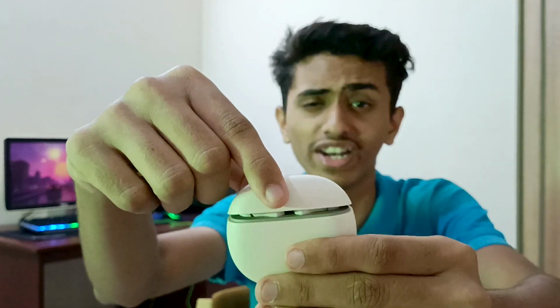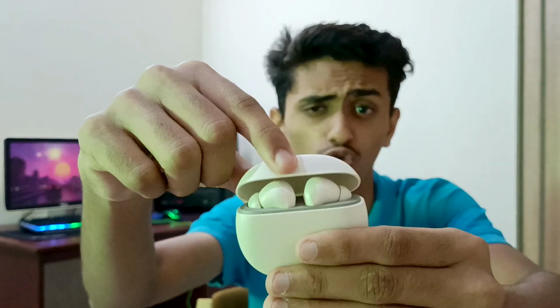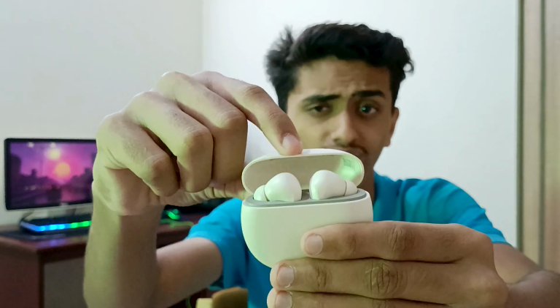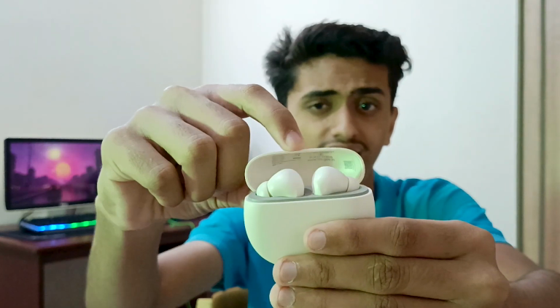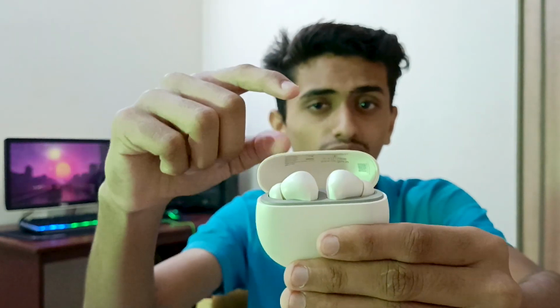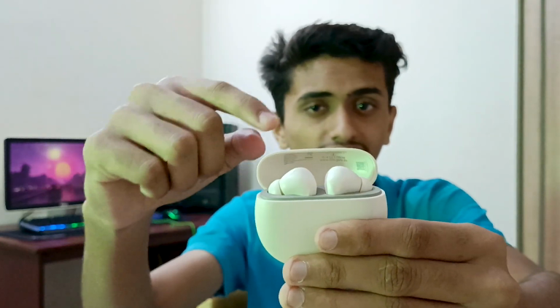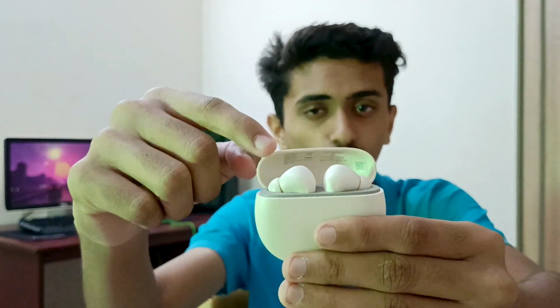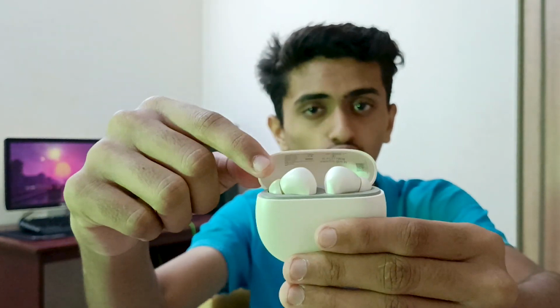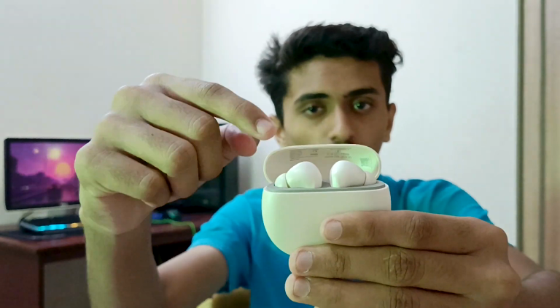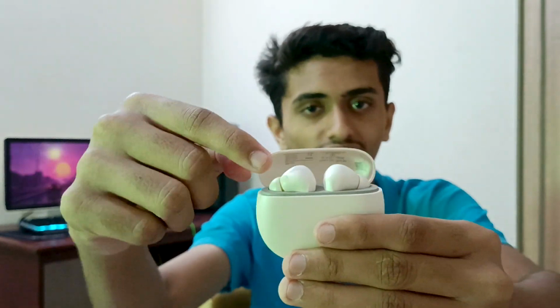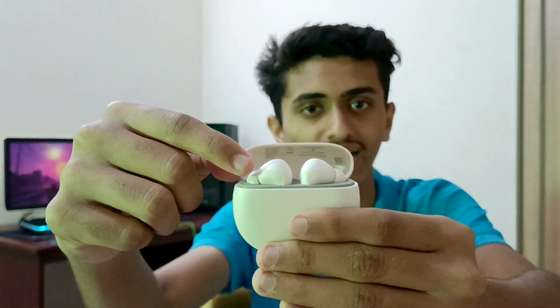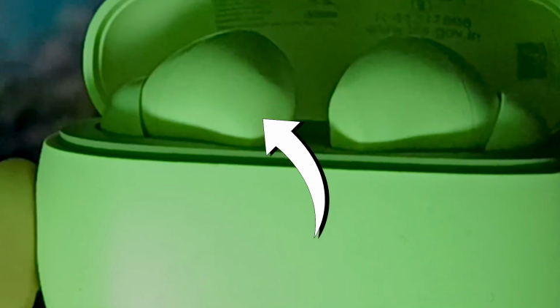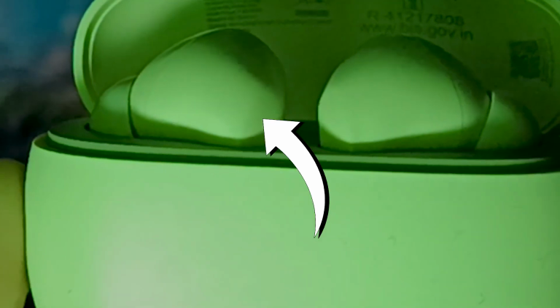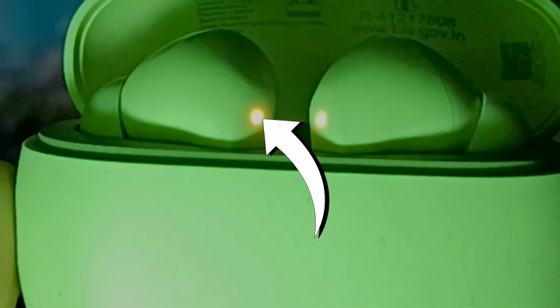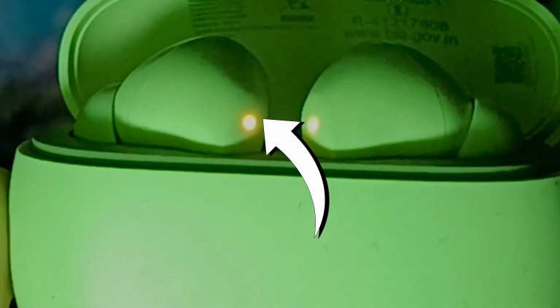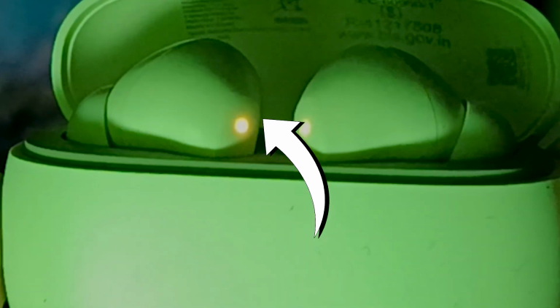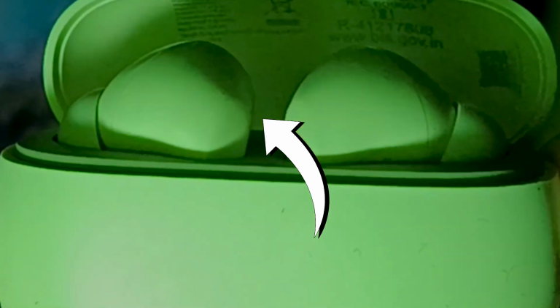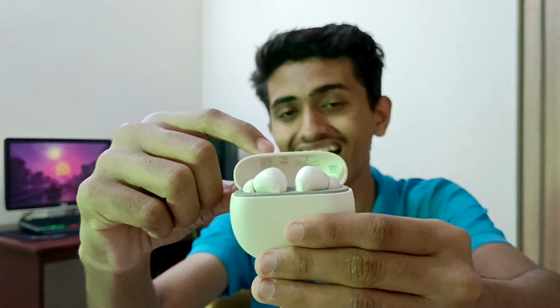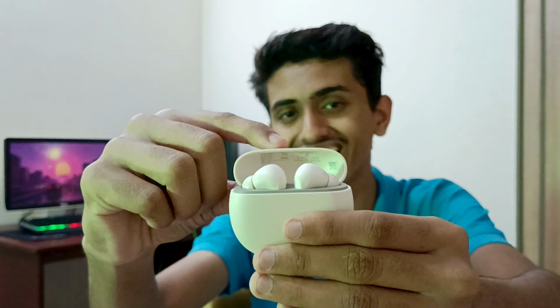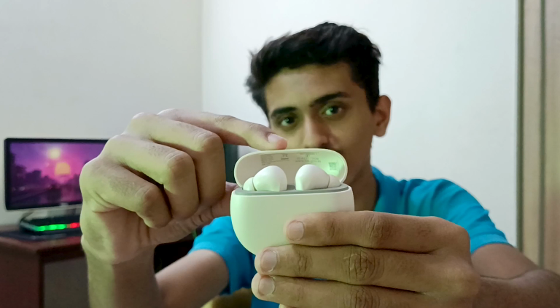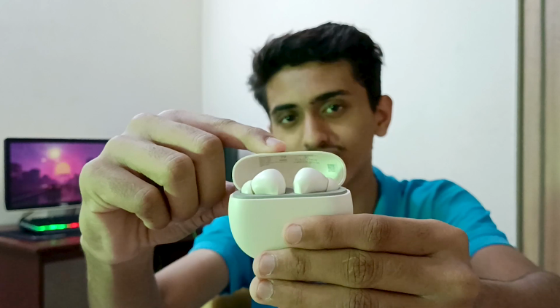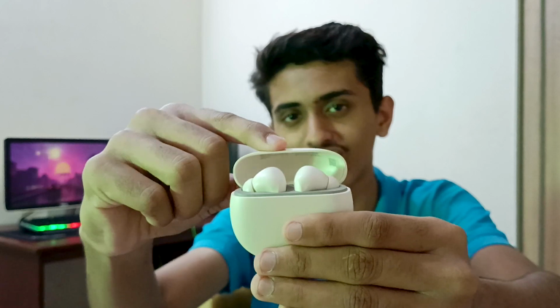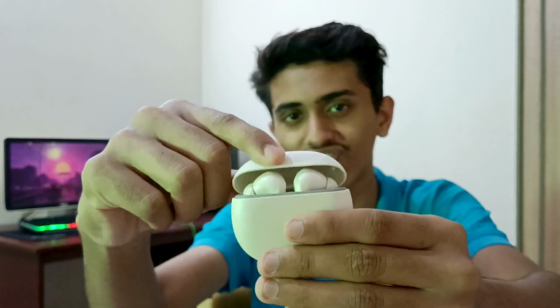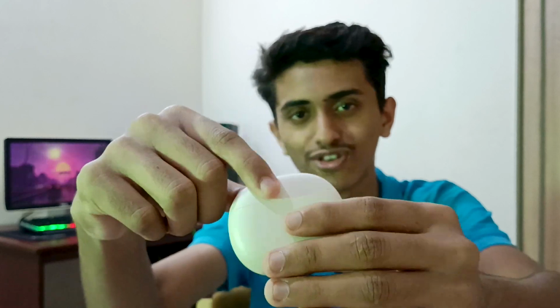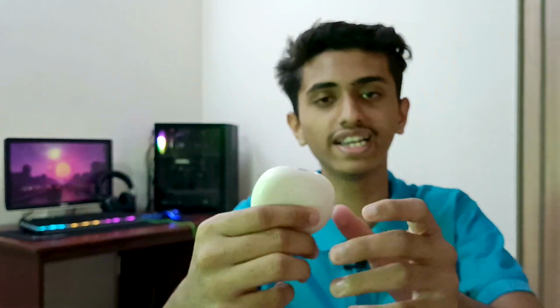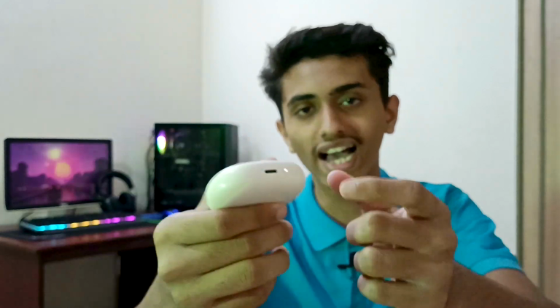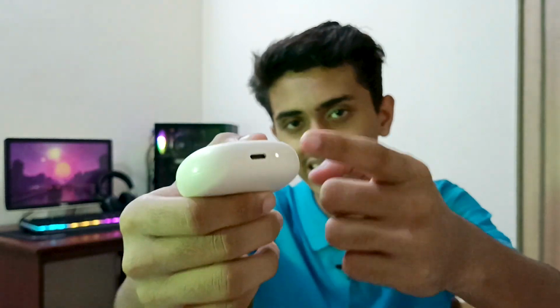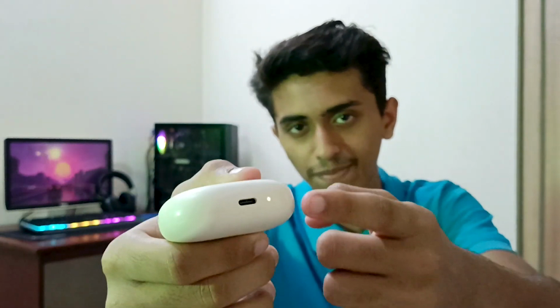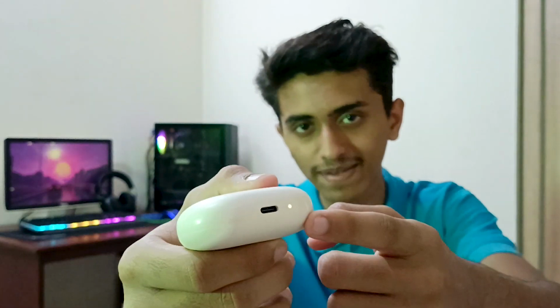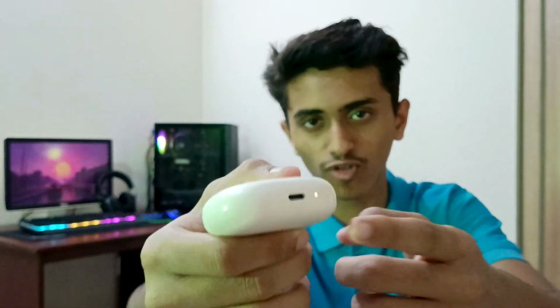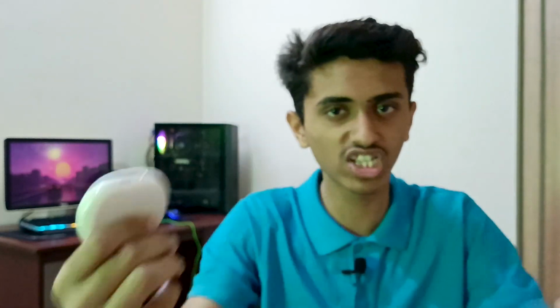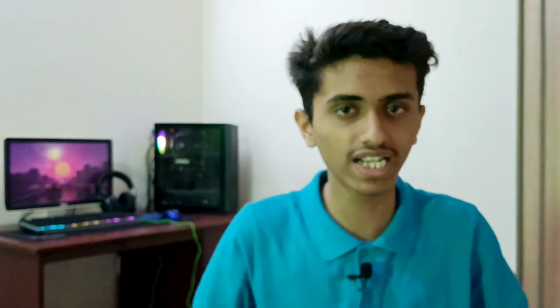When you open the lid, you will get two soft lights on each bud and it looks kind of good. It also has a Type-C port for charging.